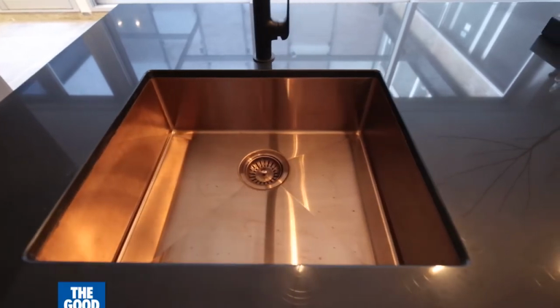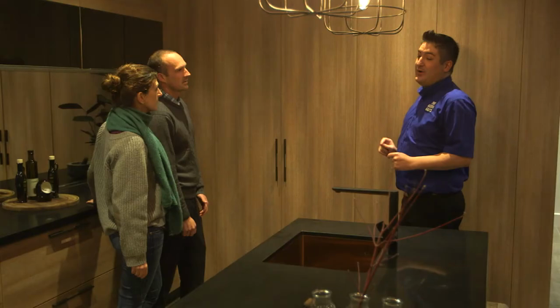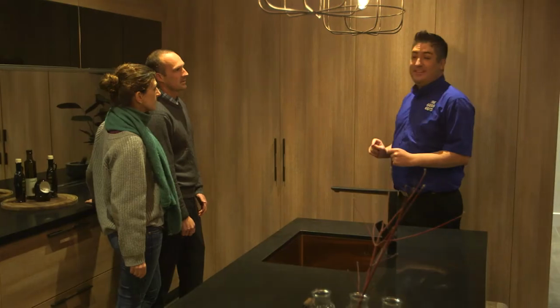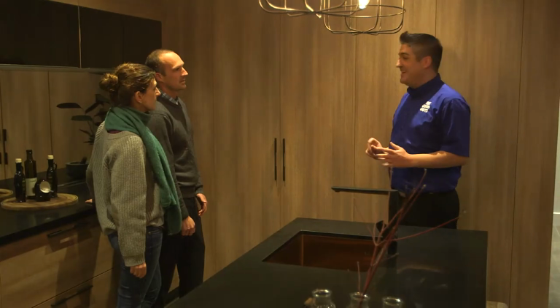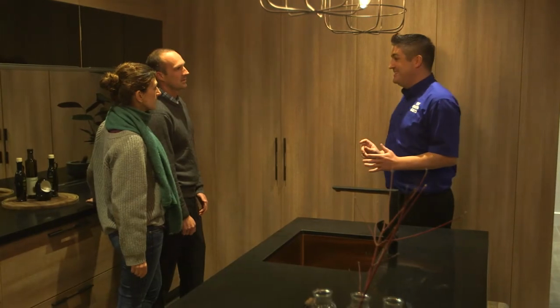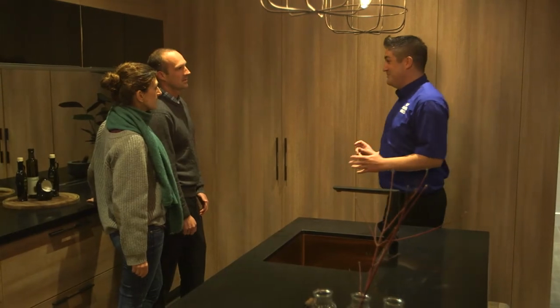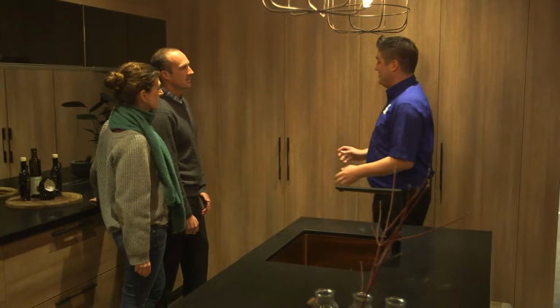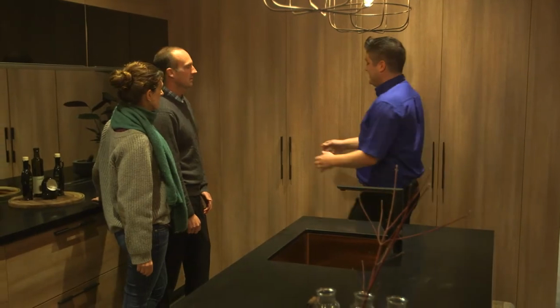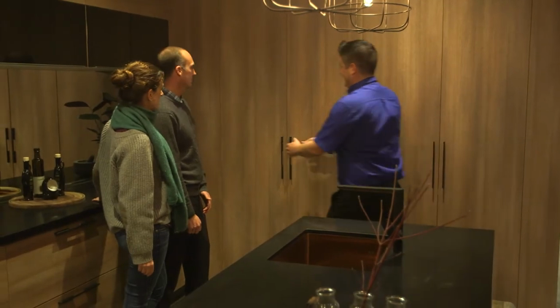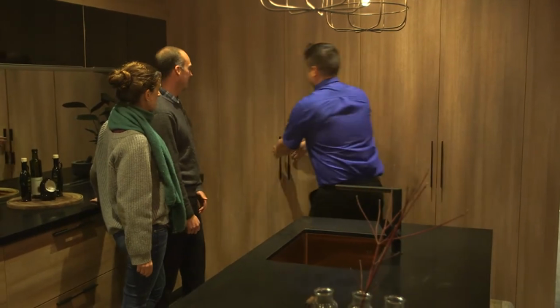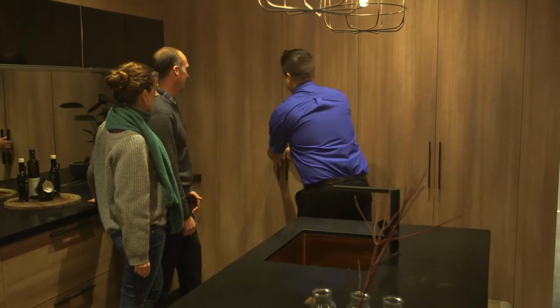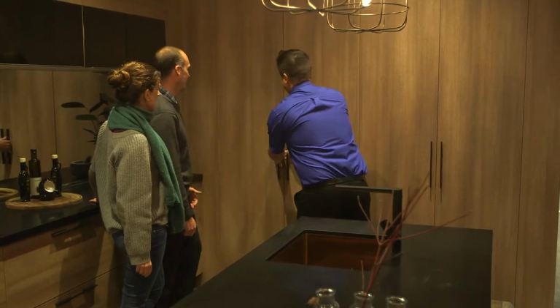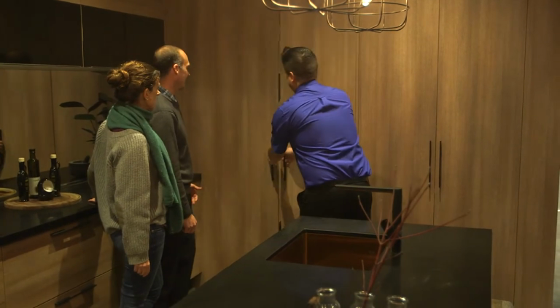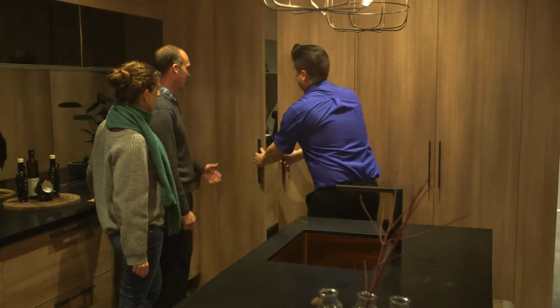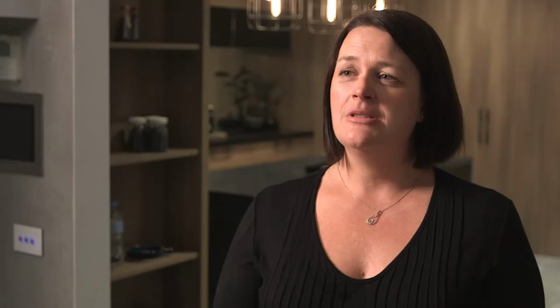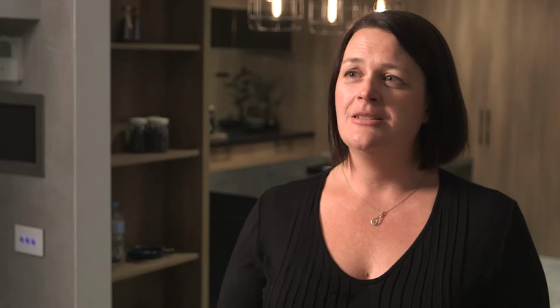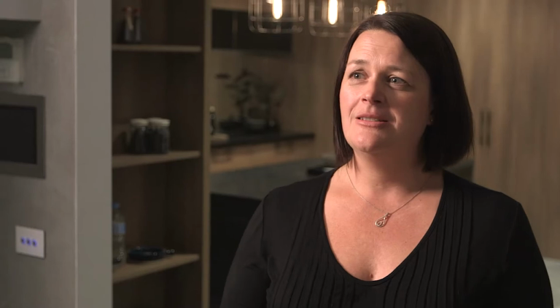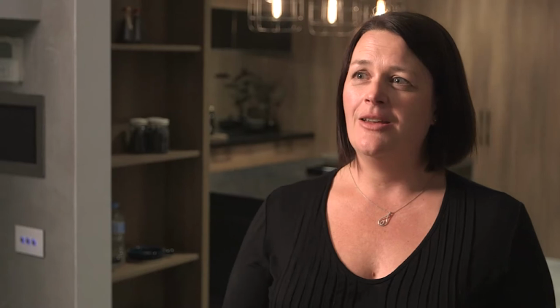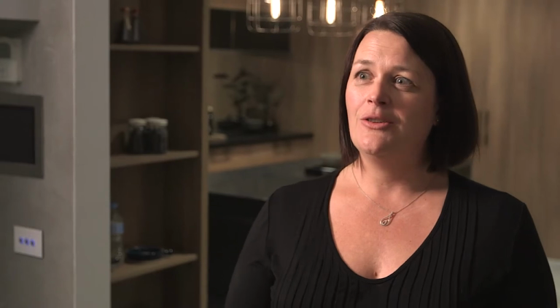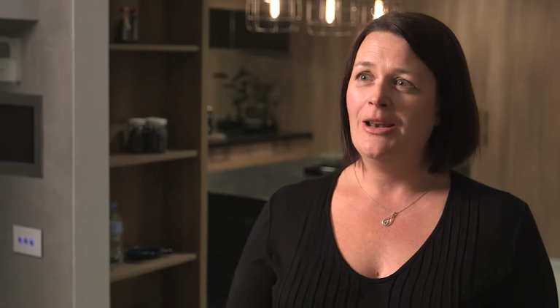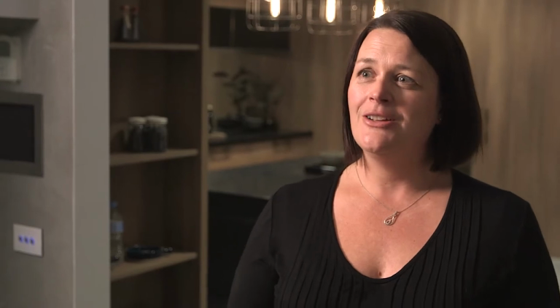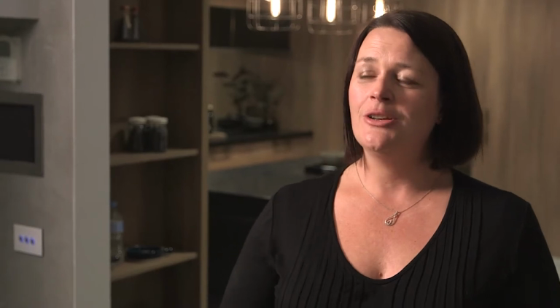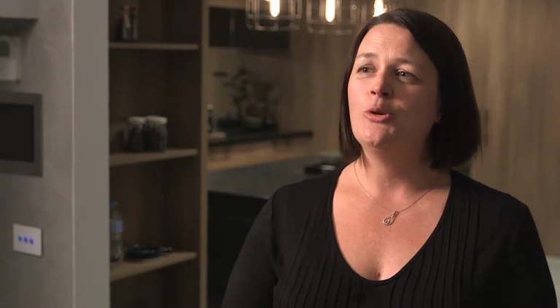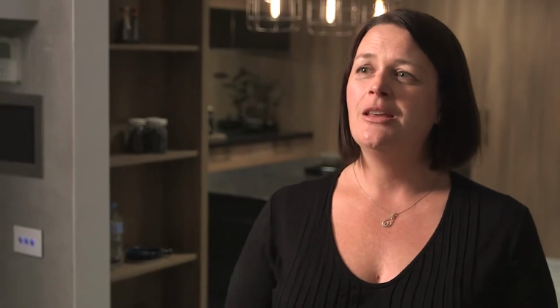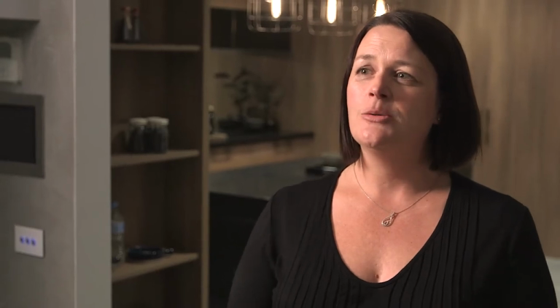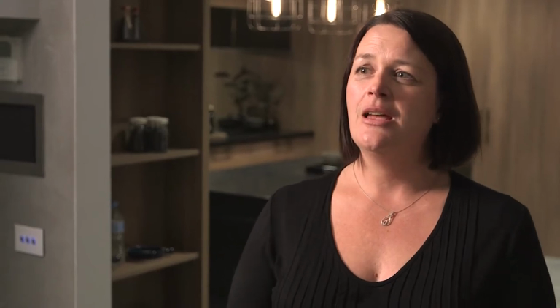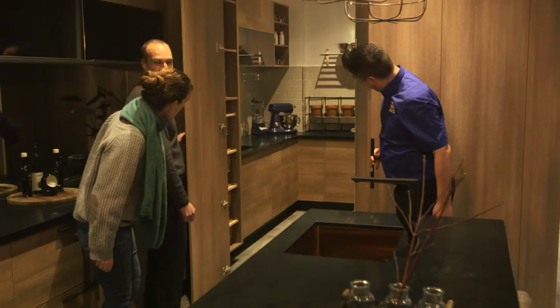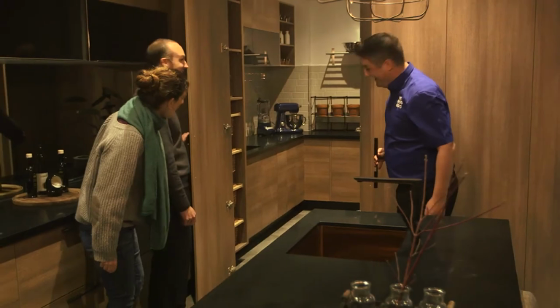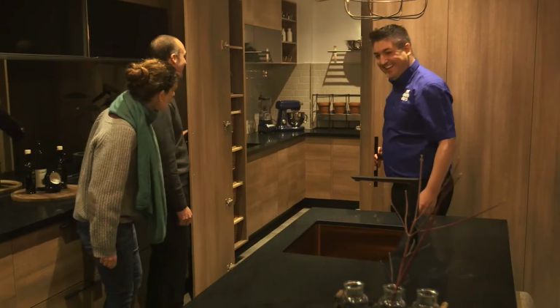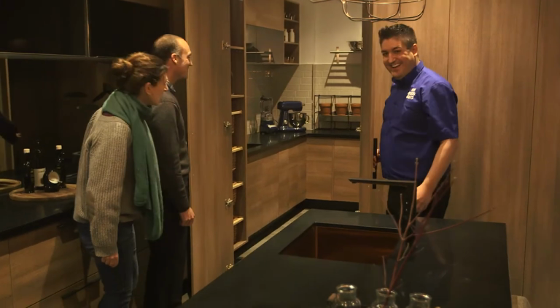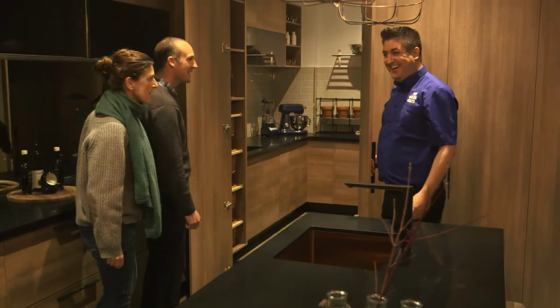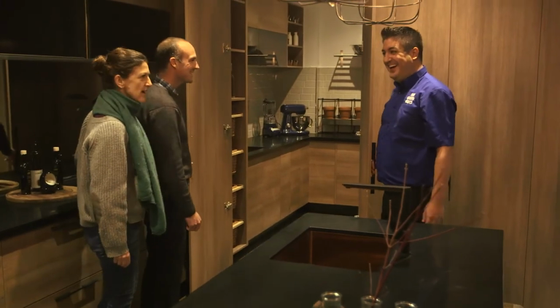But wait, there's a hidden surprise. The butler's kitchen — it's so large, you wouldn't think it was there. Look at that.